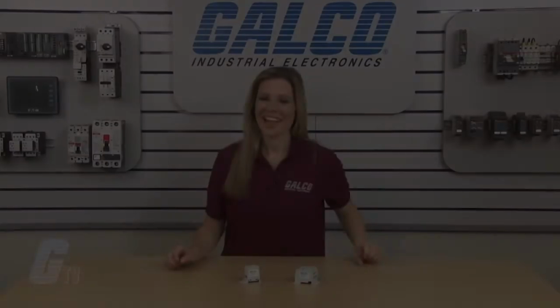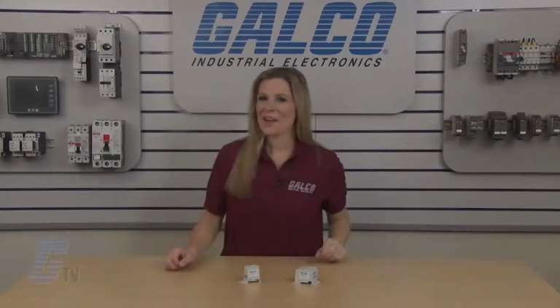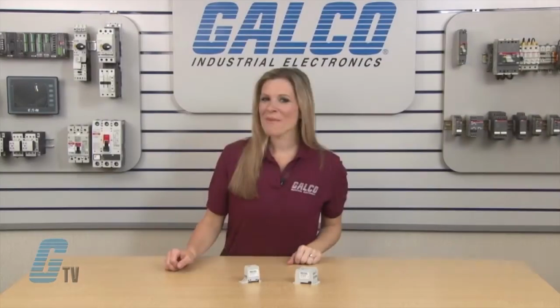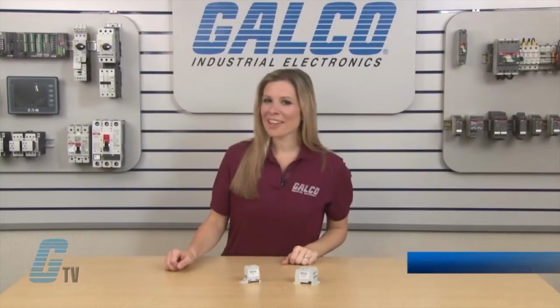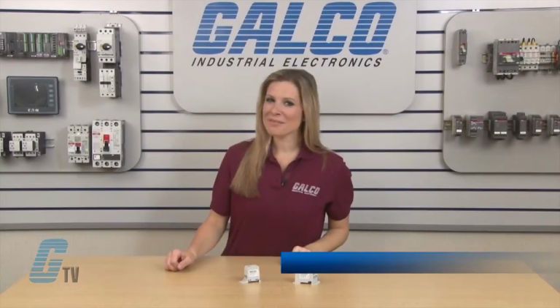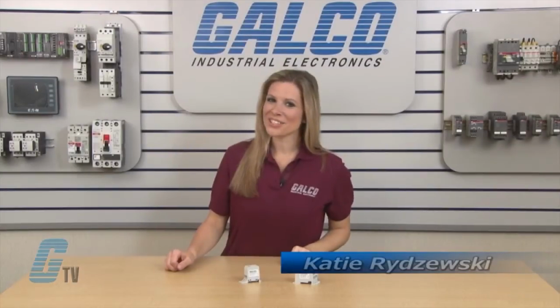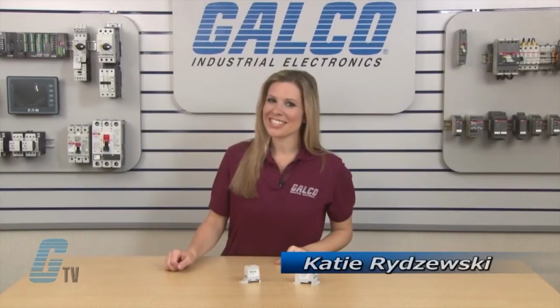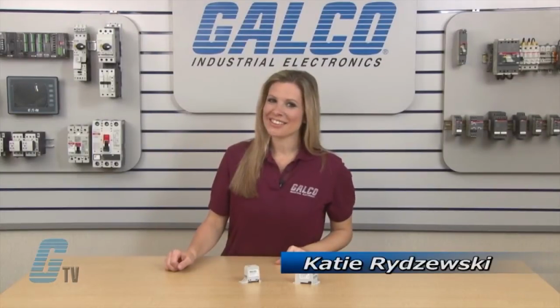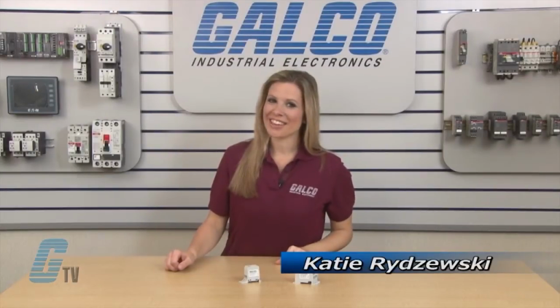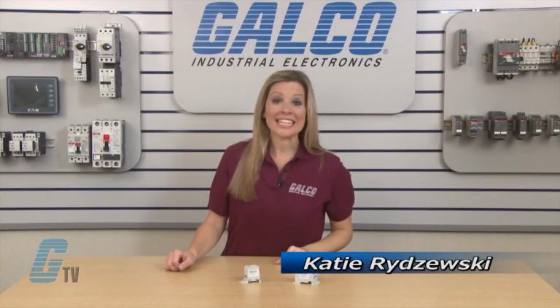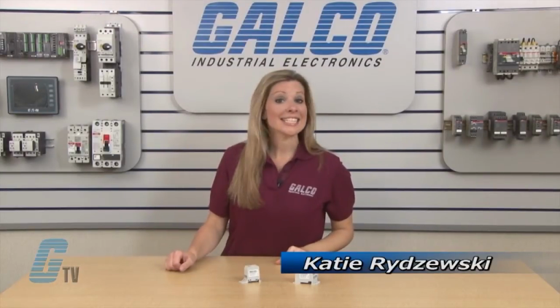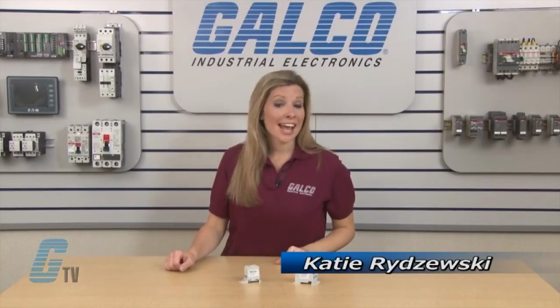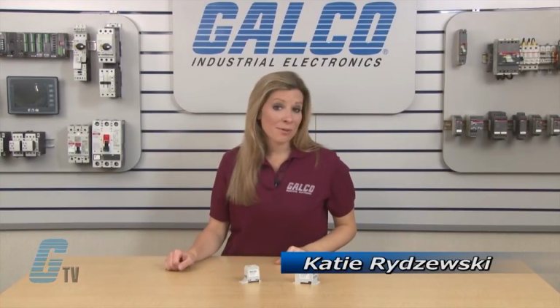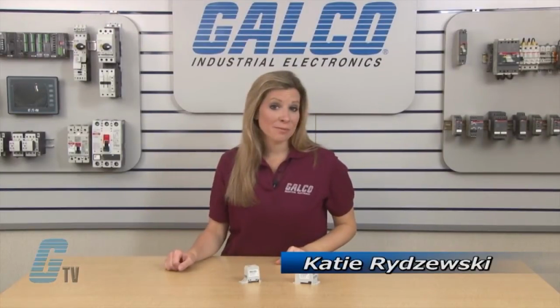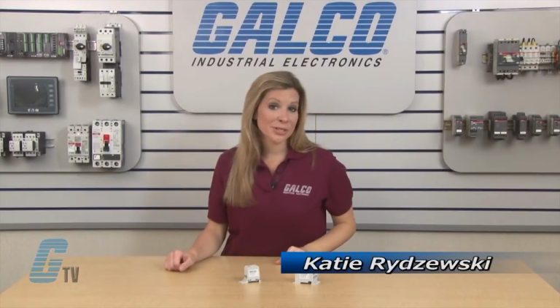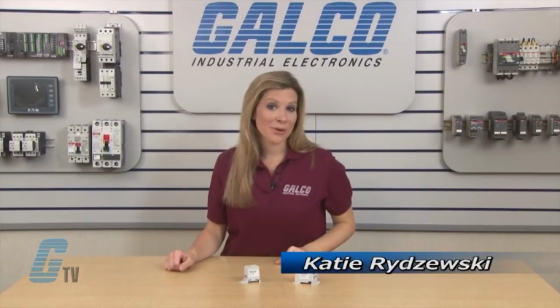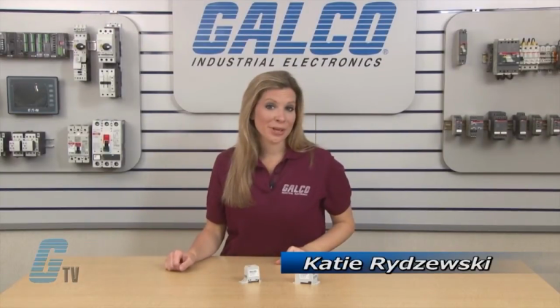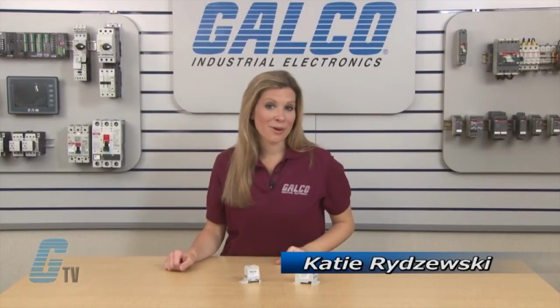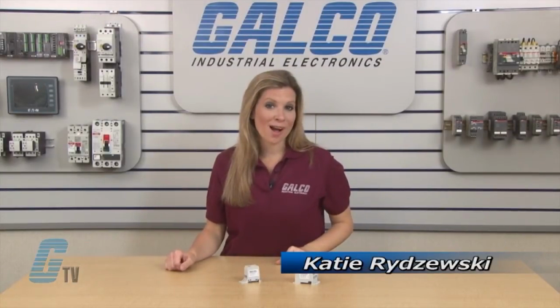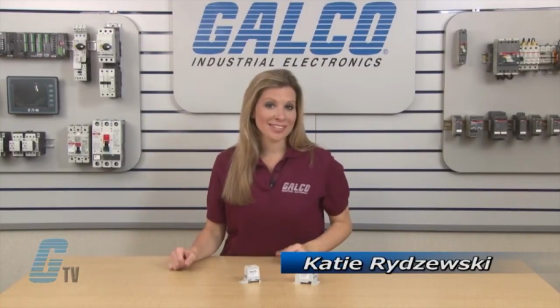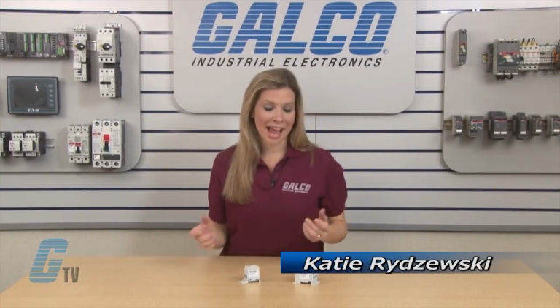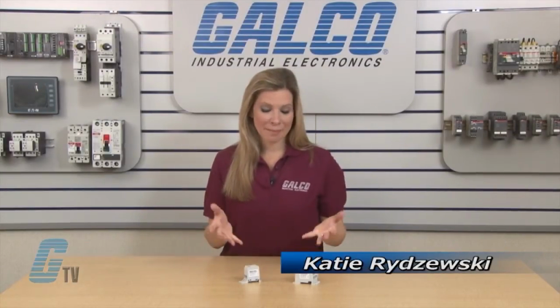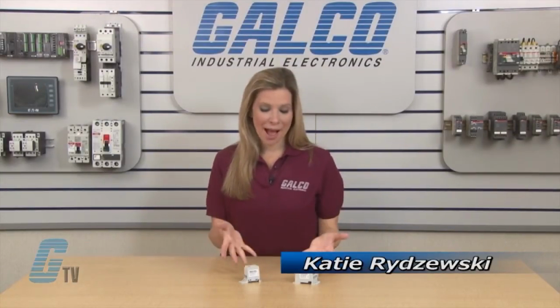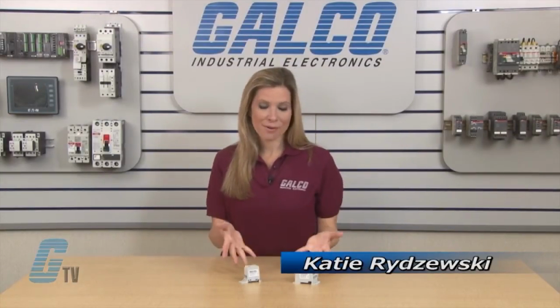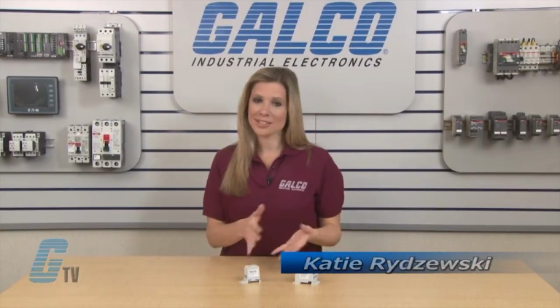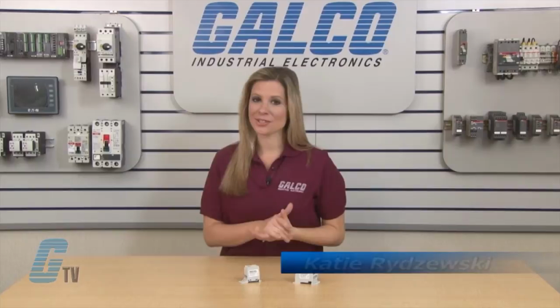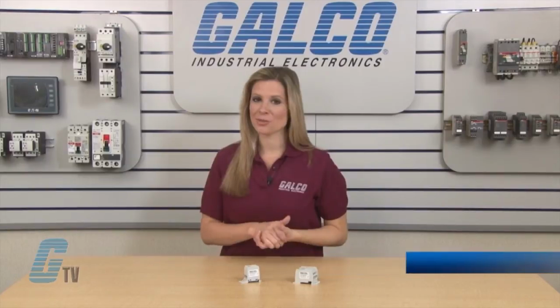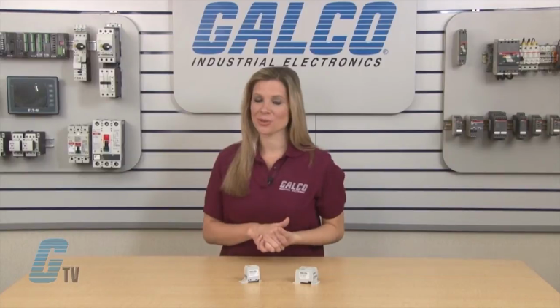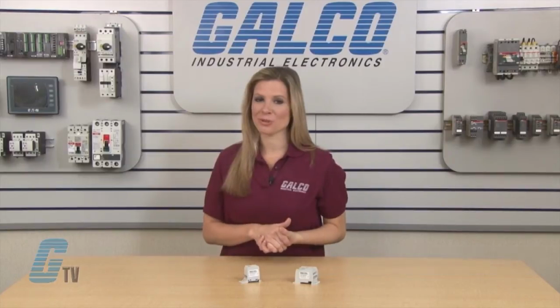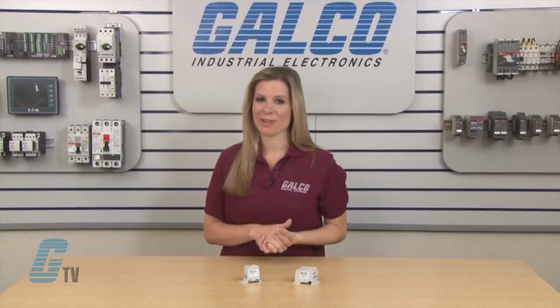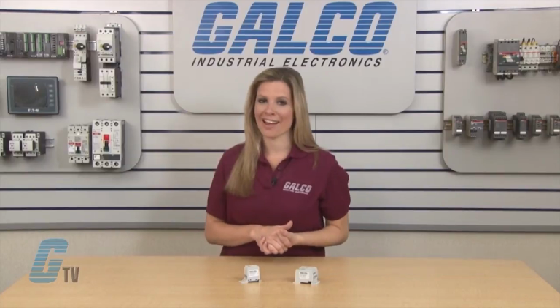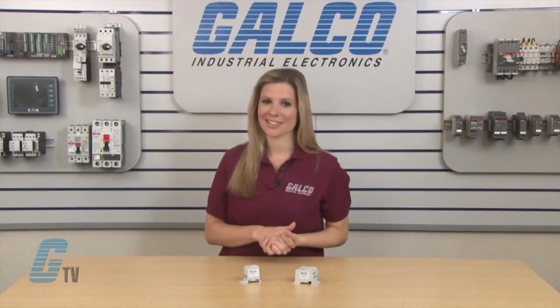Welcome to G-TV! Today I will be showing you Altec Power Distribution Blocks.